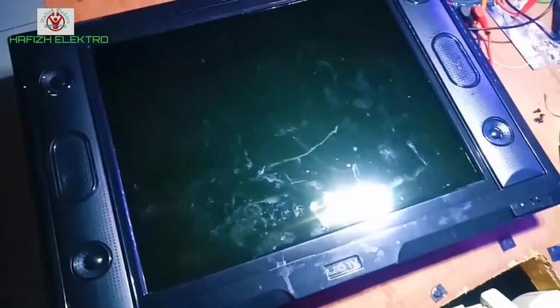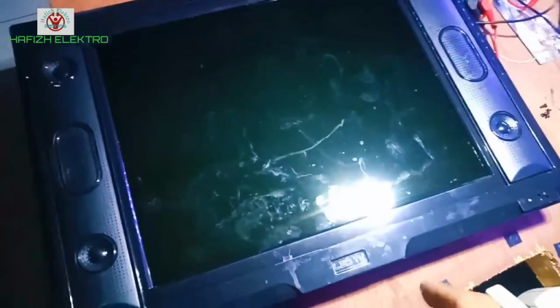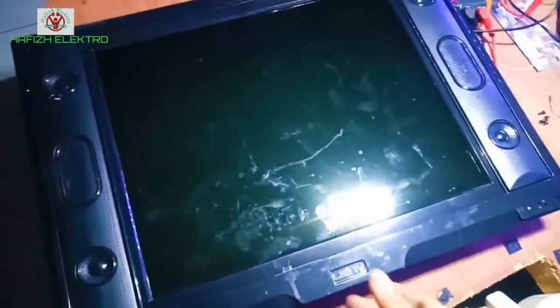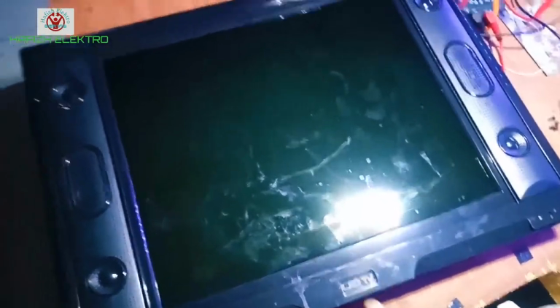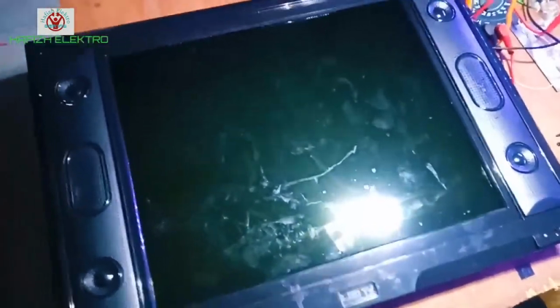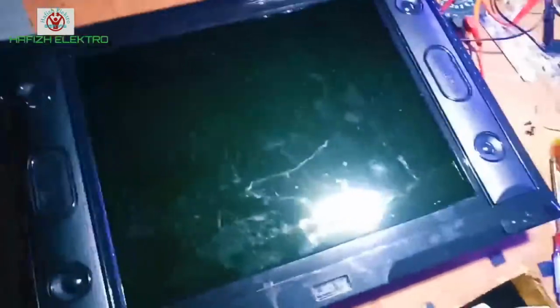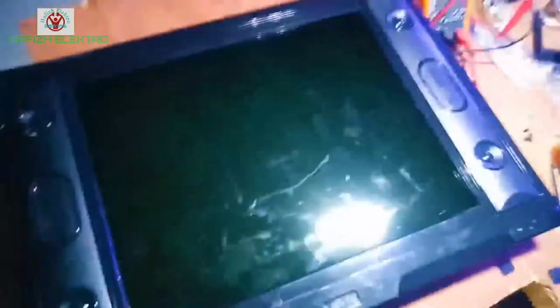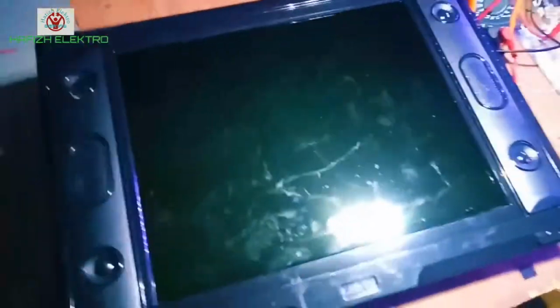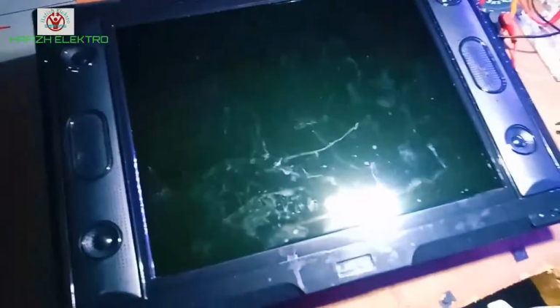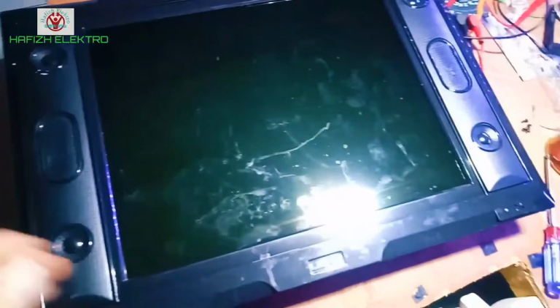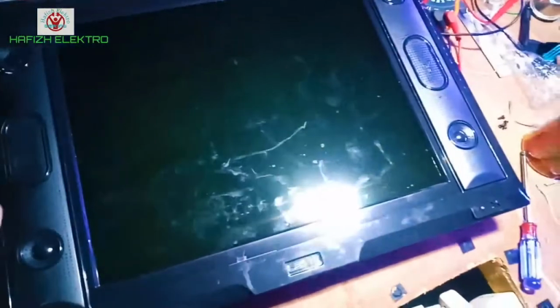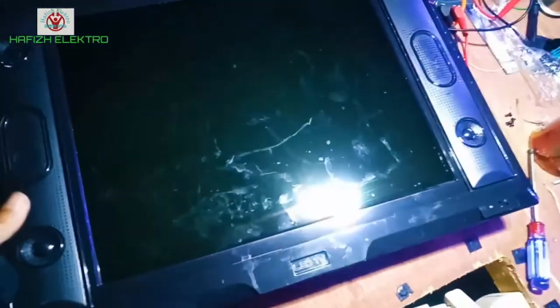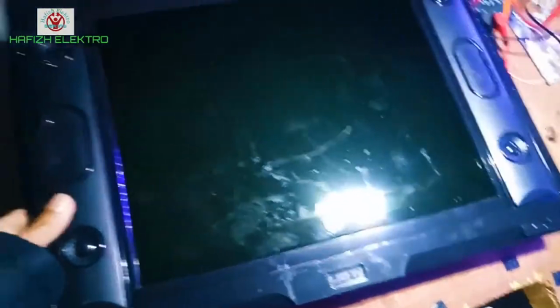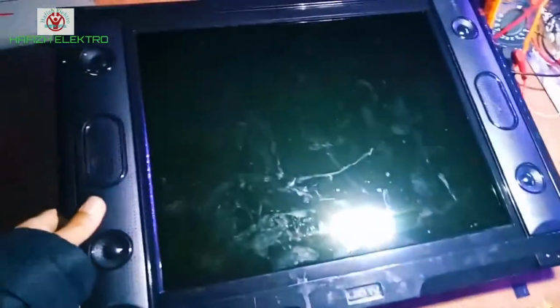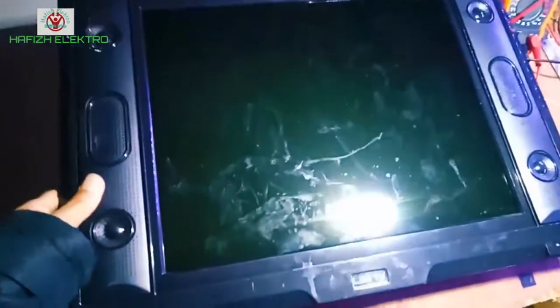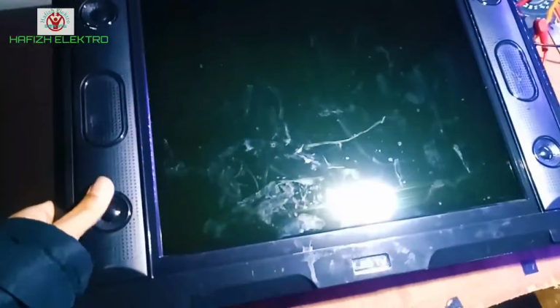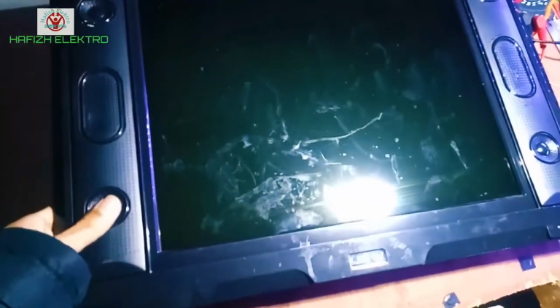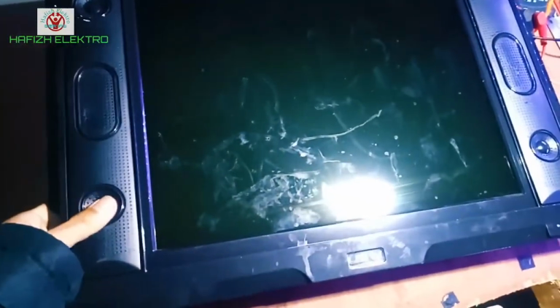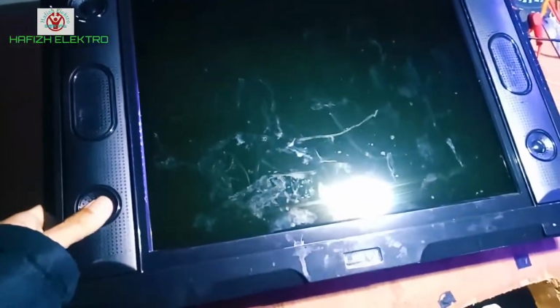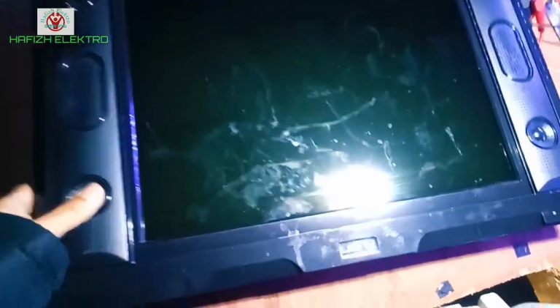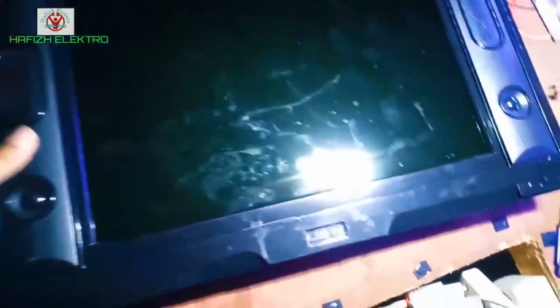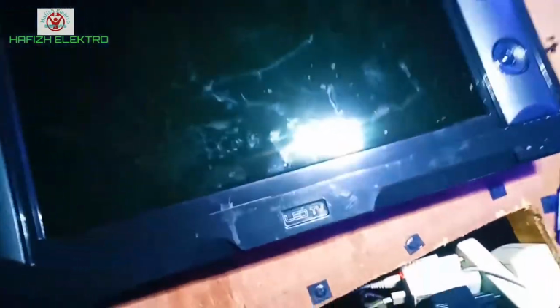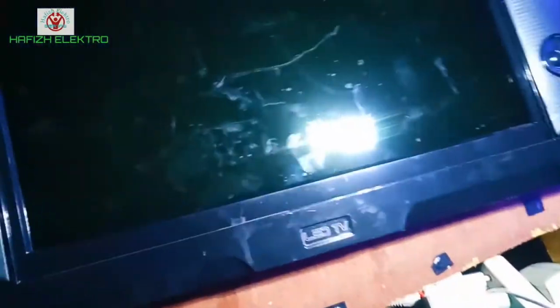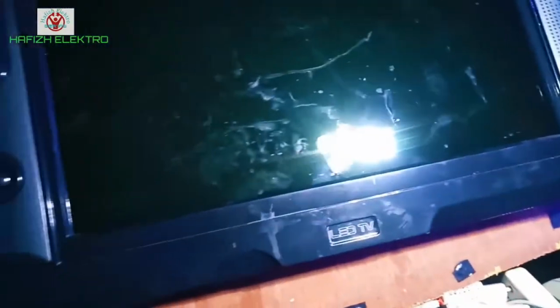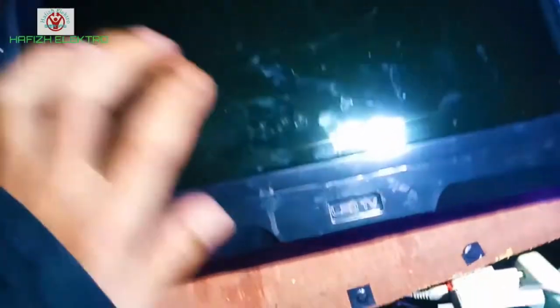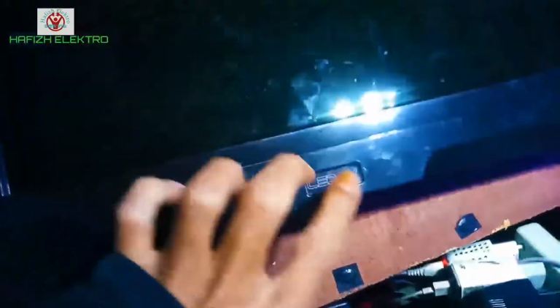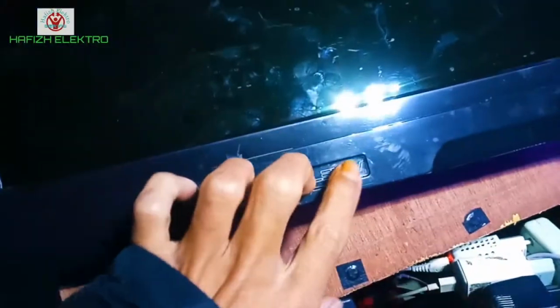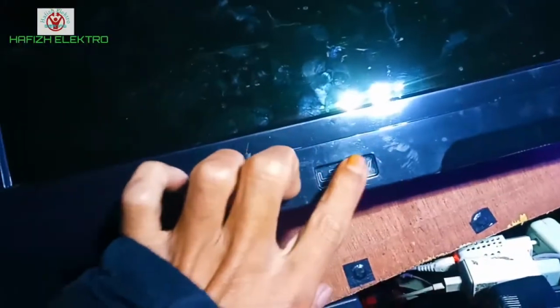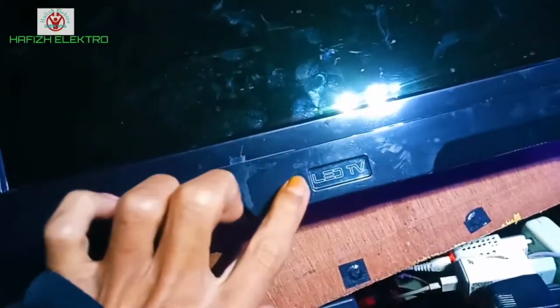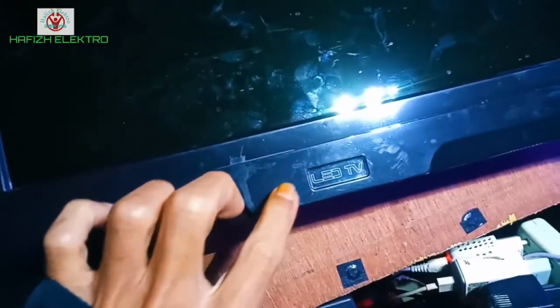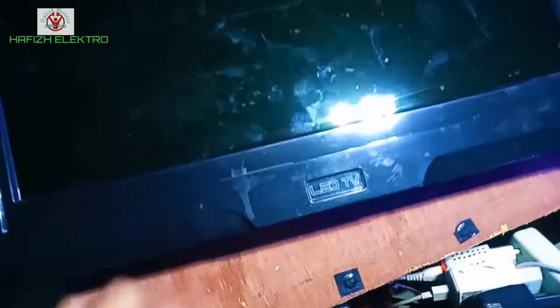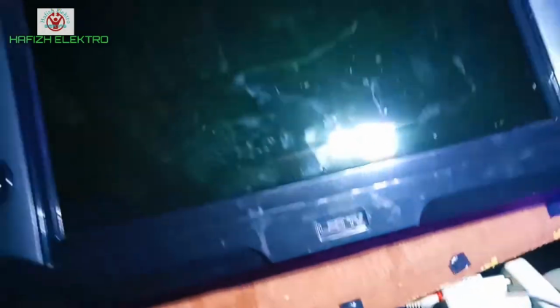Jadi ini penampakan TV-nya ya, kawan. TV merek apa ini? Mereknya TMA LED TV ya?